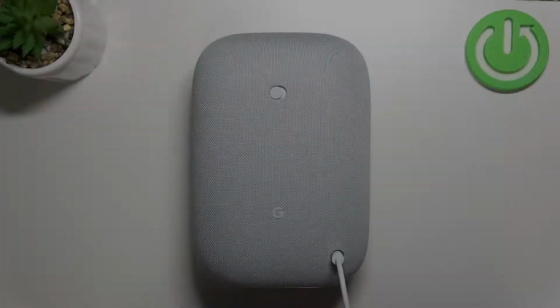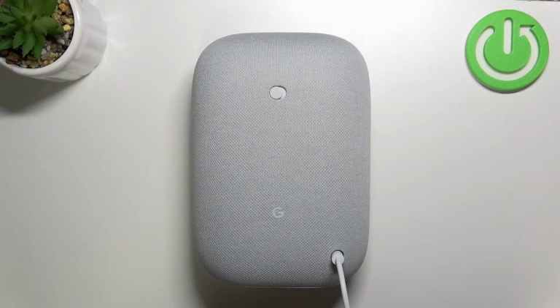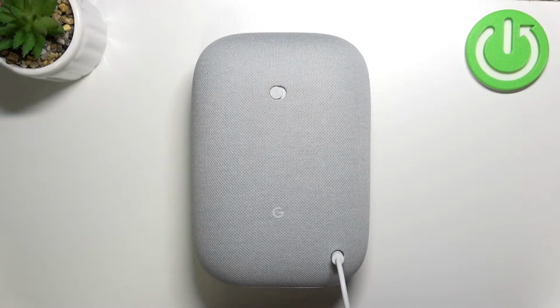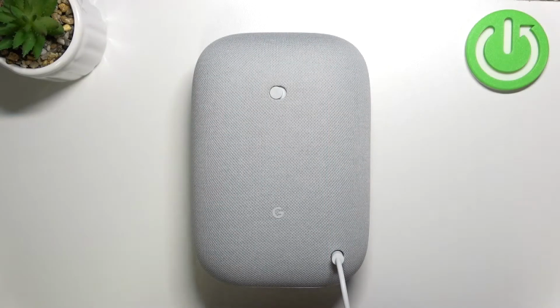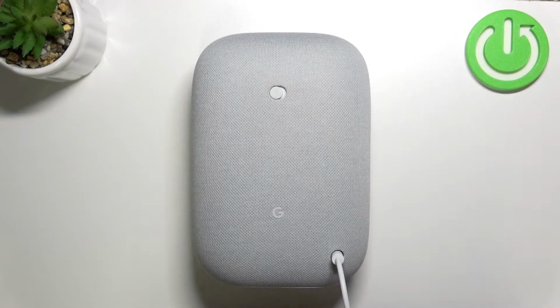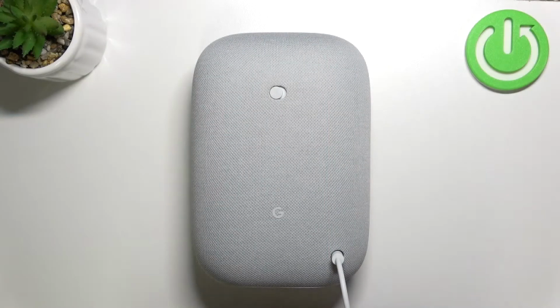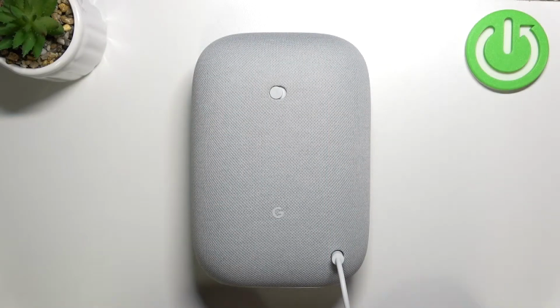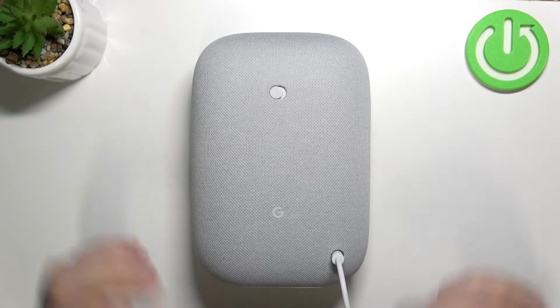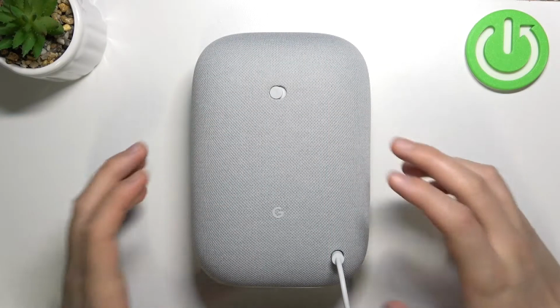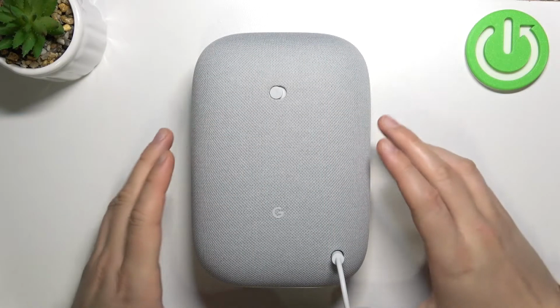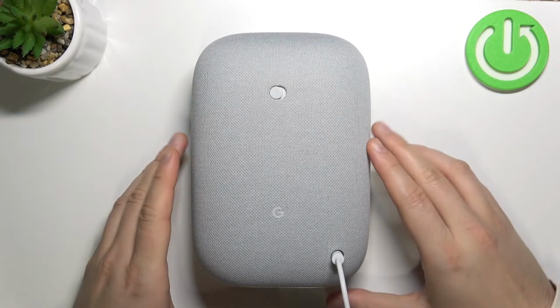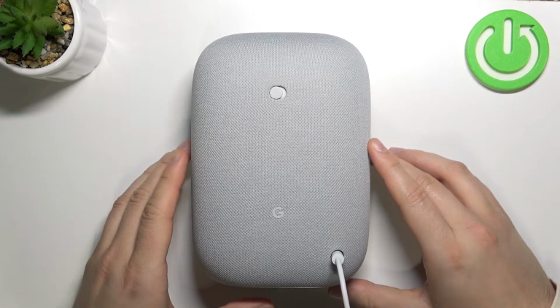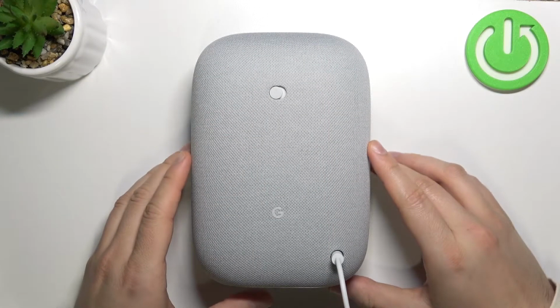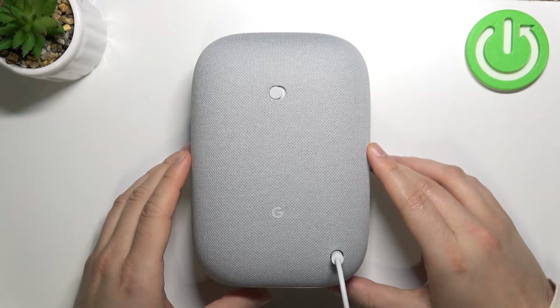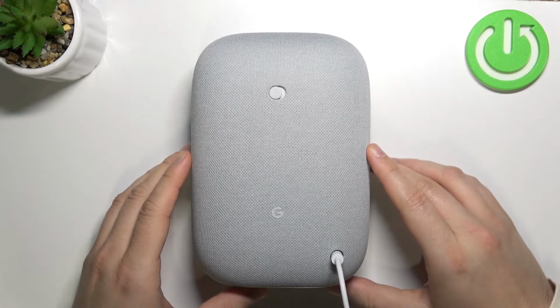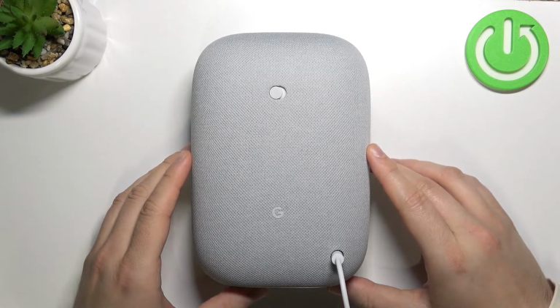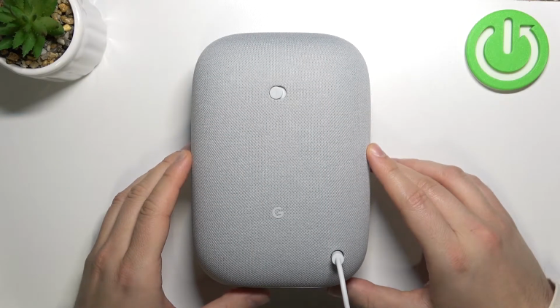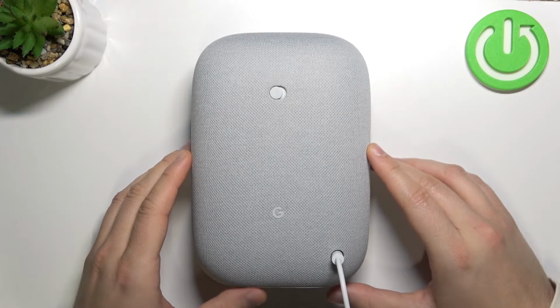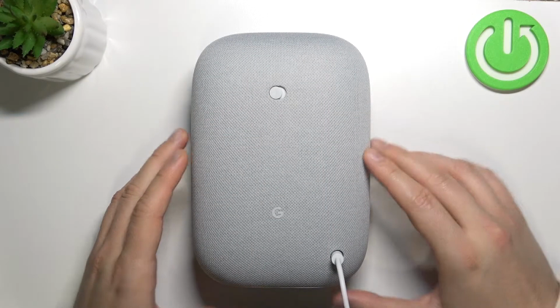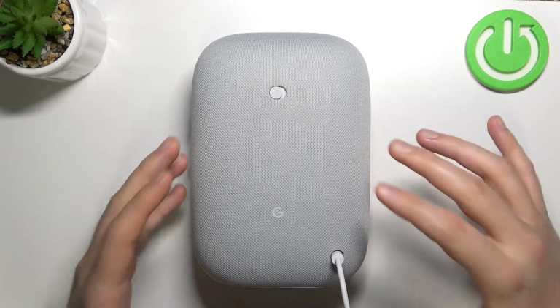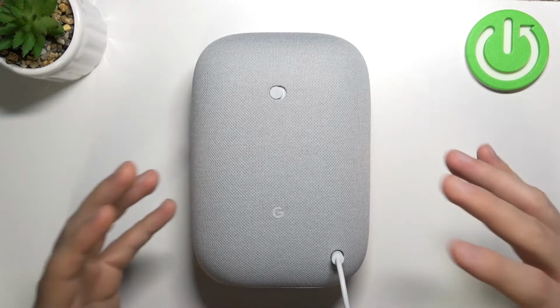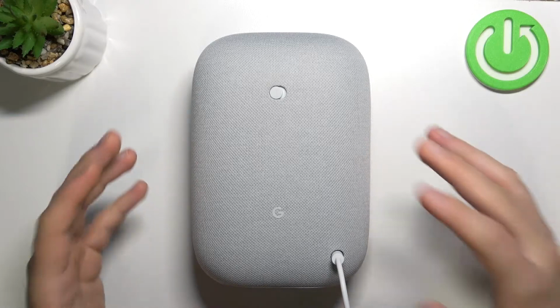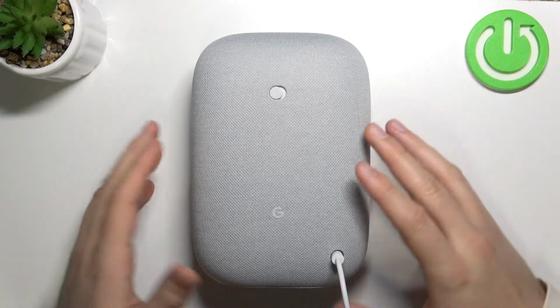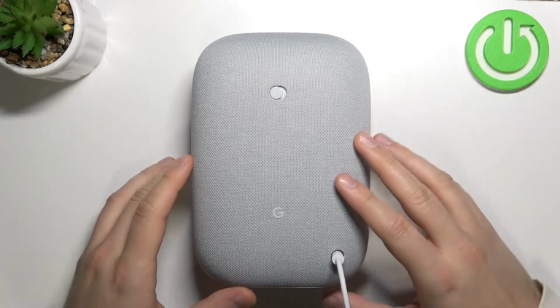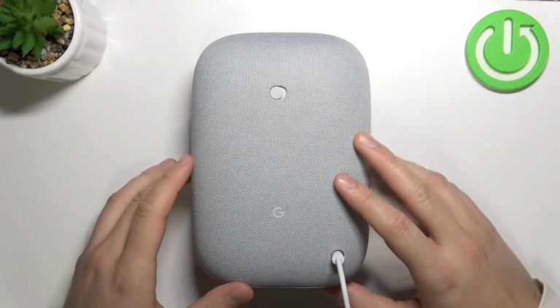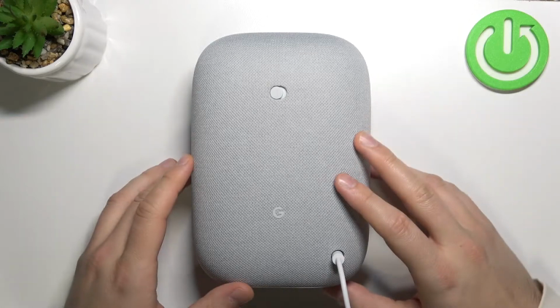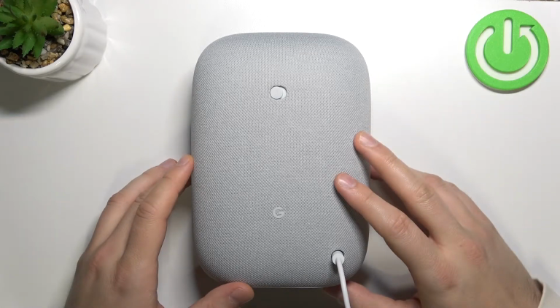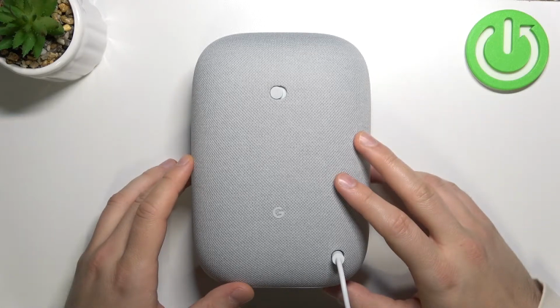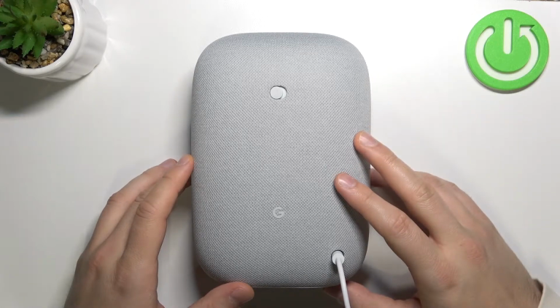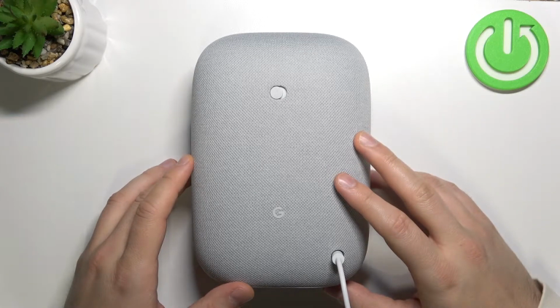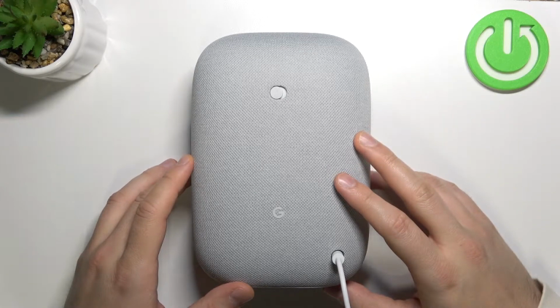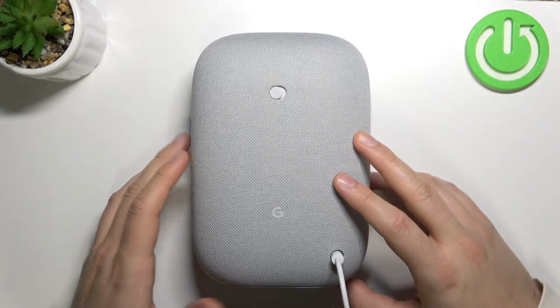Welcome. Today I have a Google Nest Audio speaker and I want to show you how we can completely reset this device.